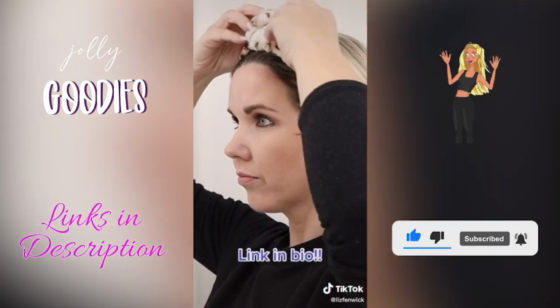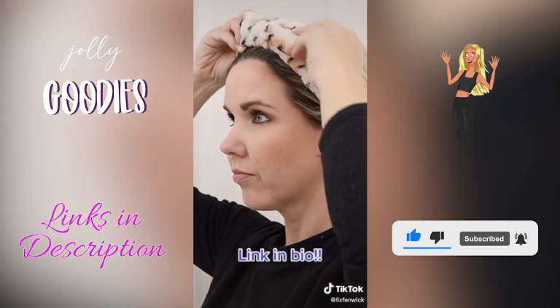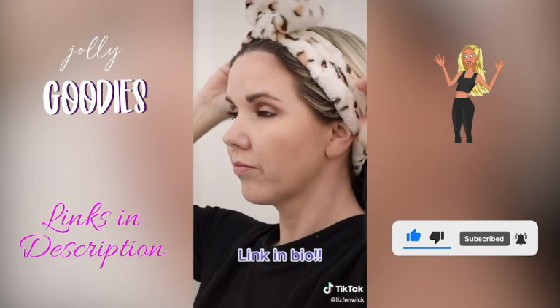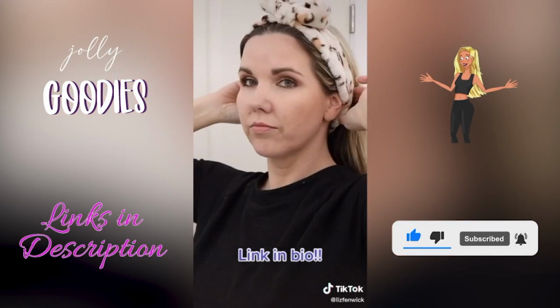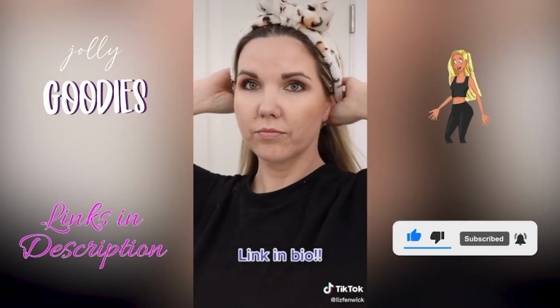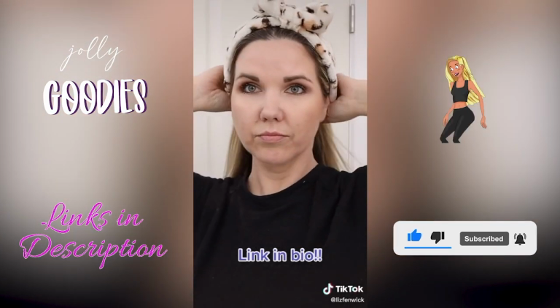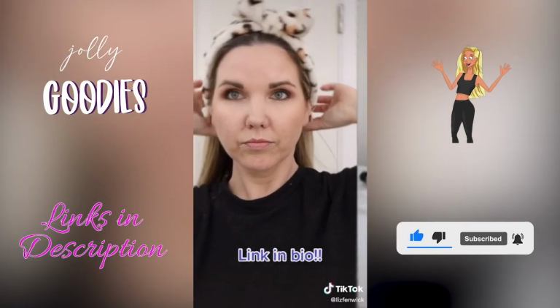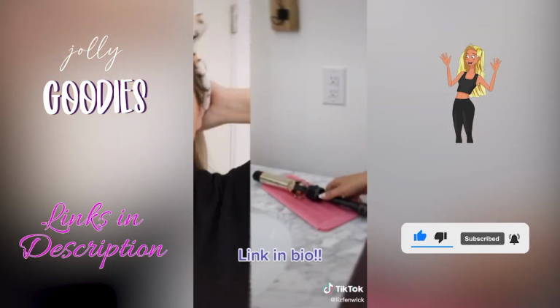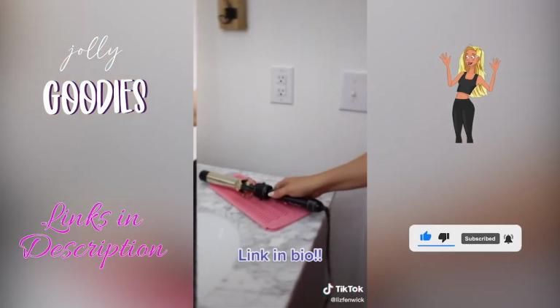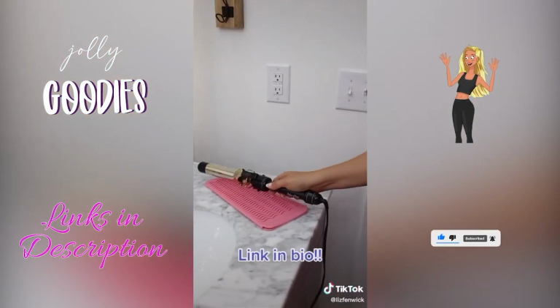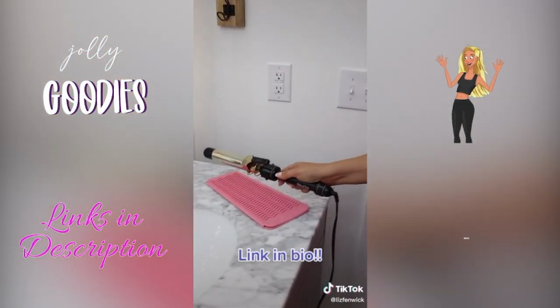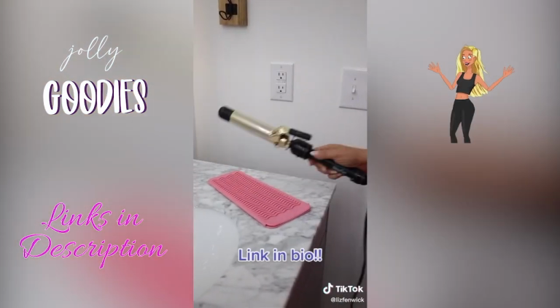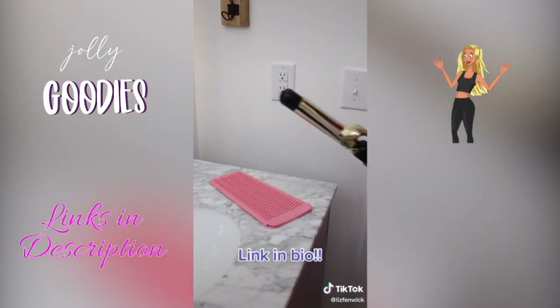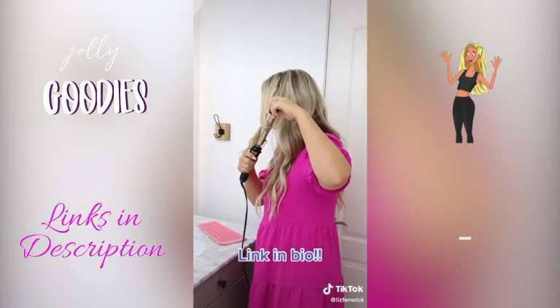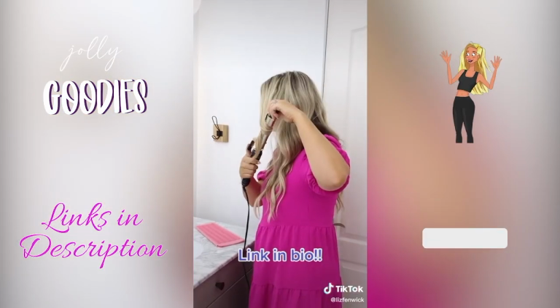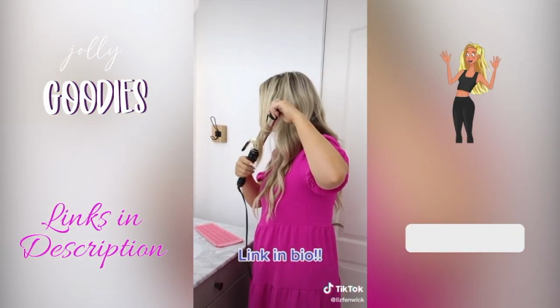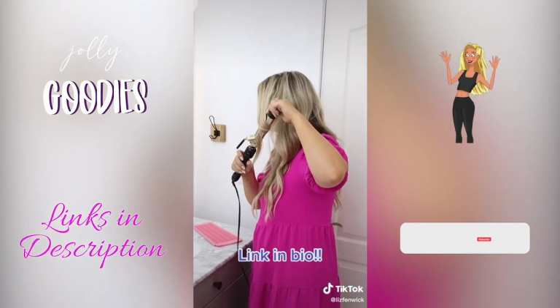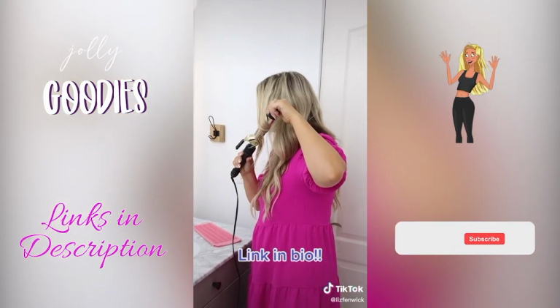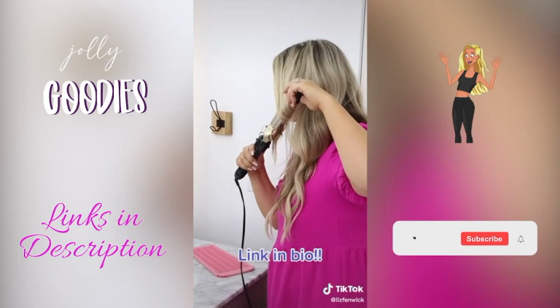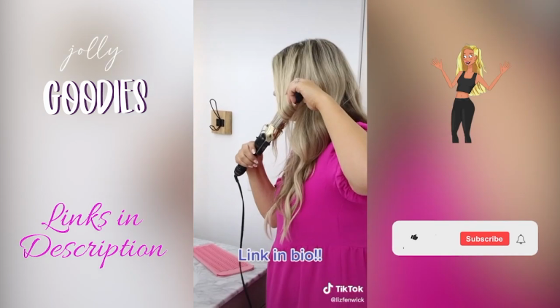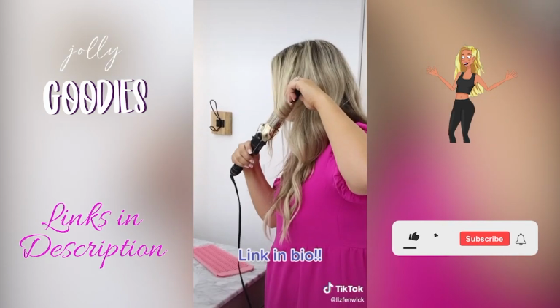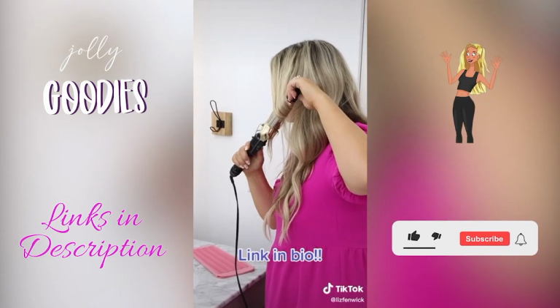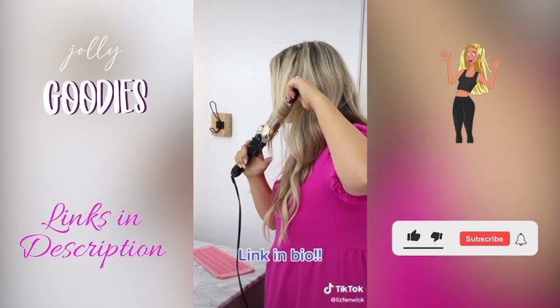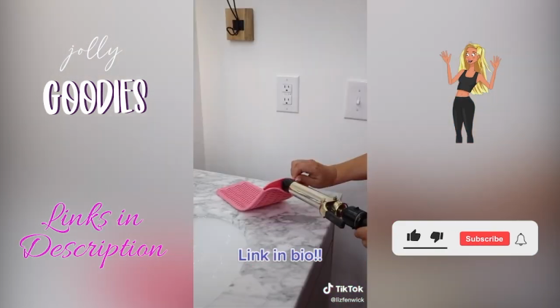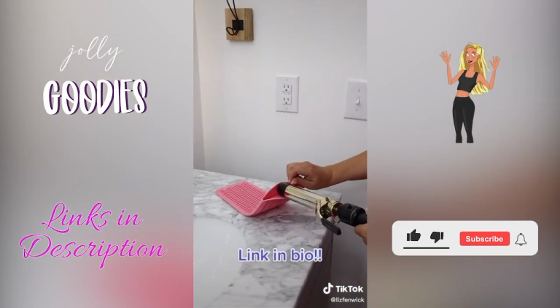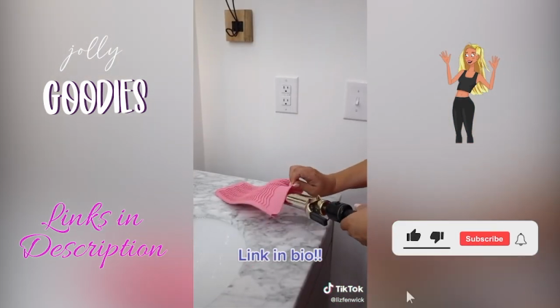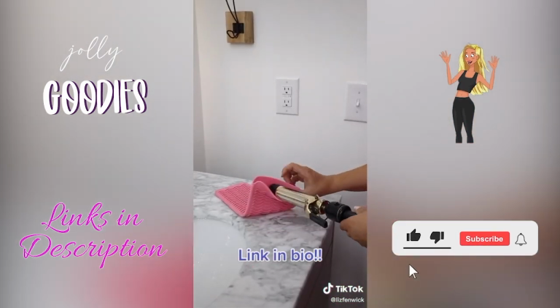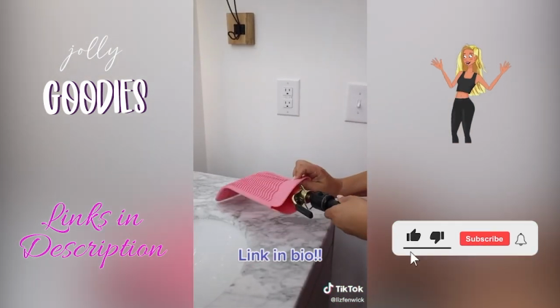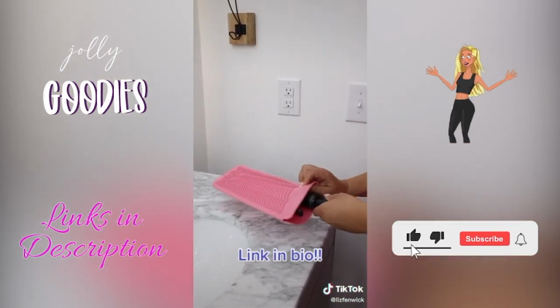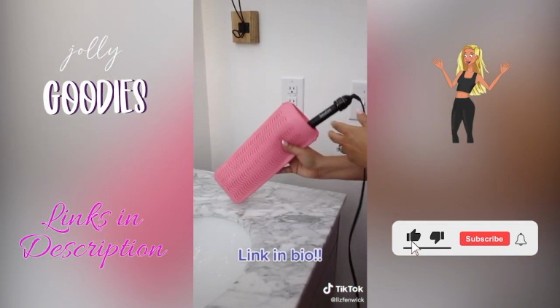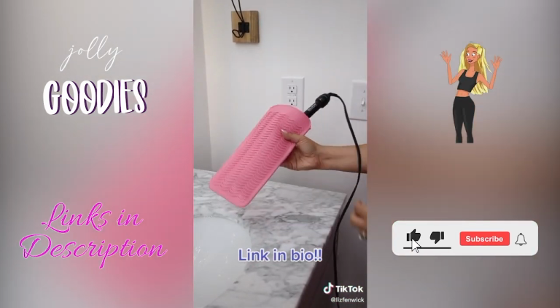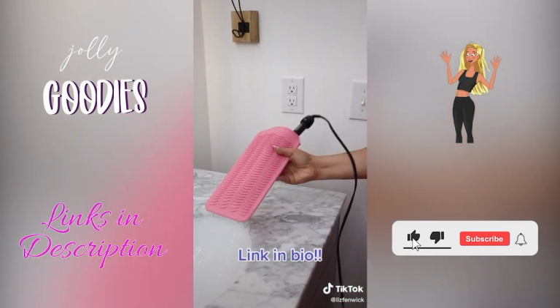This heat resistant mat is the best beauty supply you need — use it to store your hot tools.